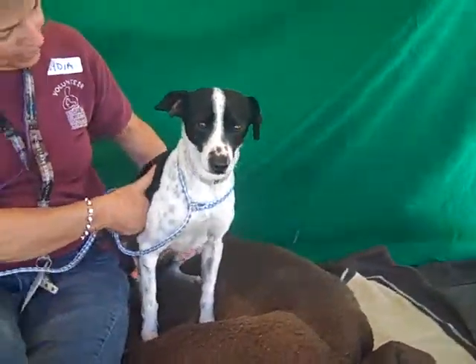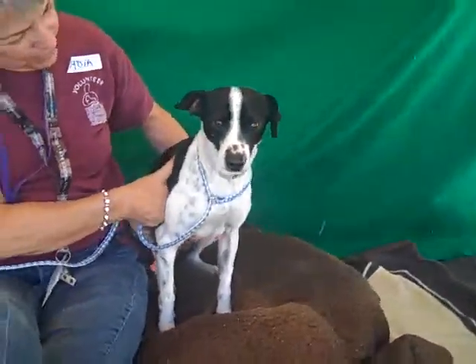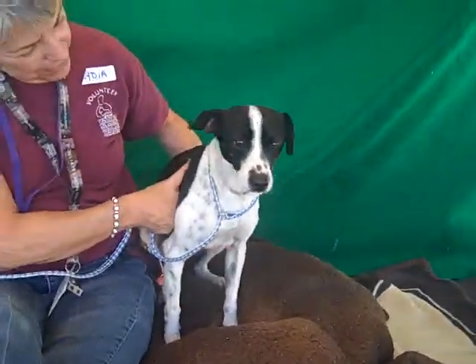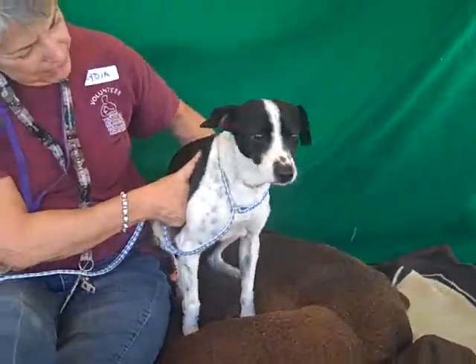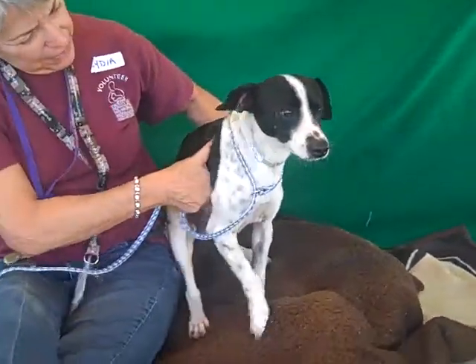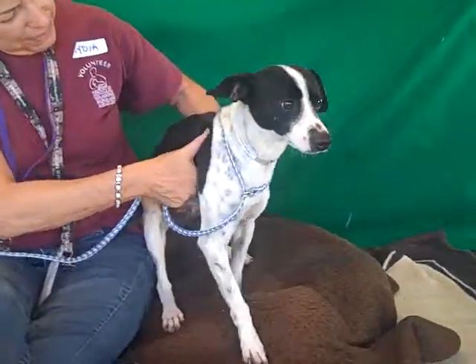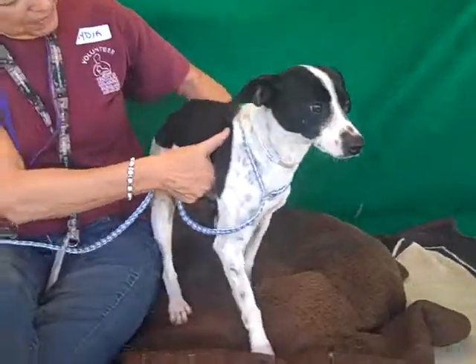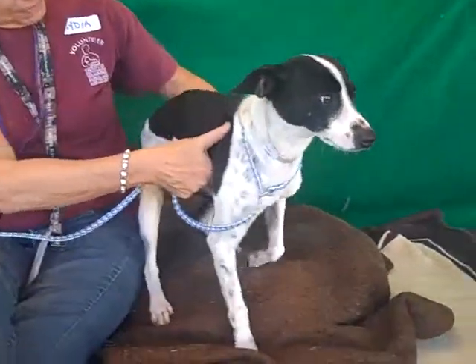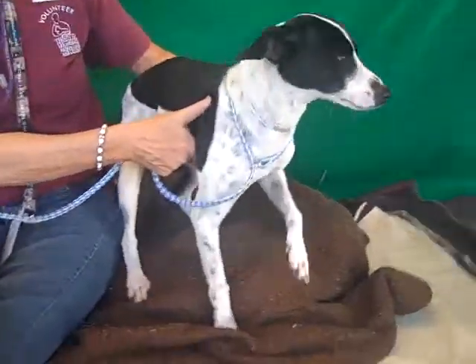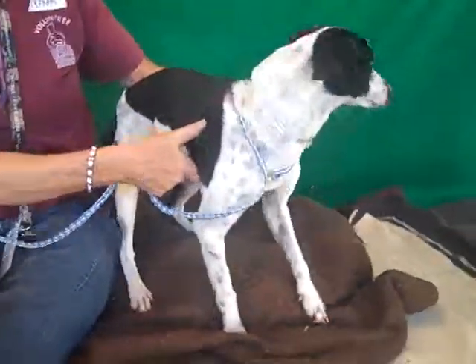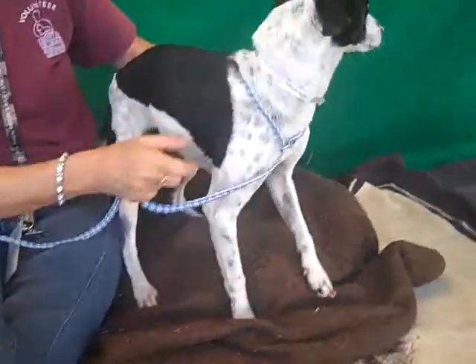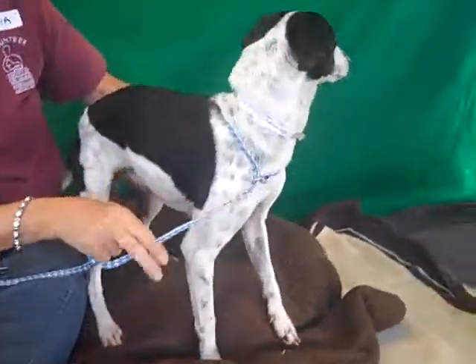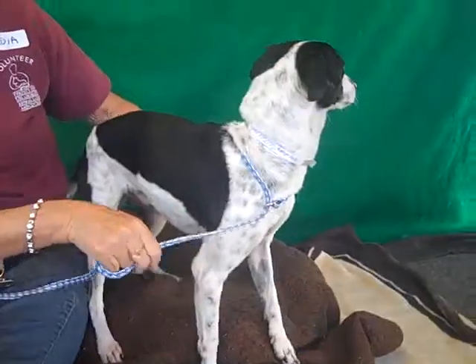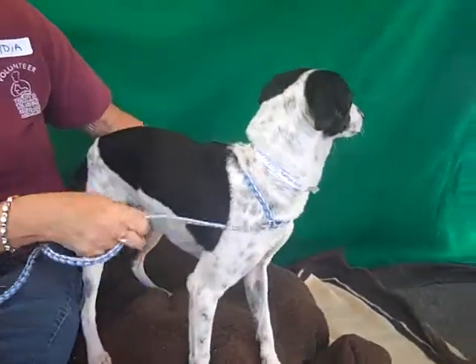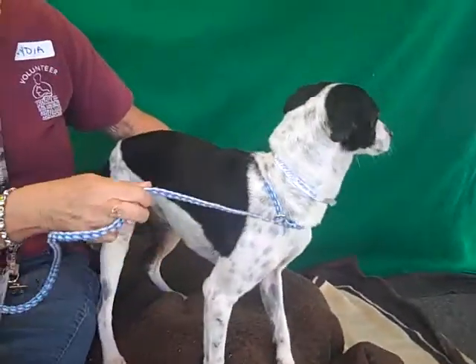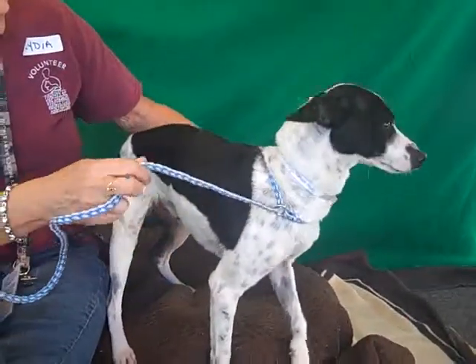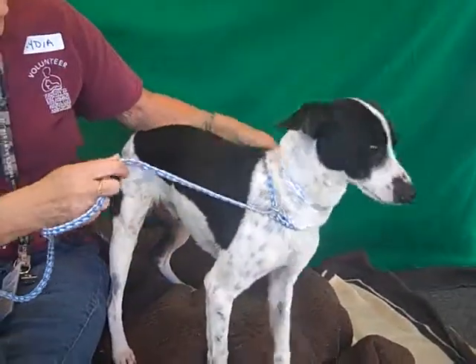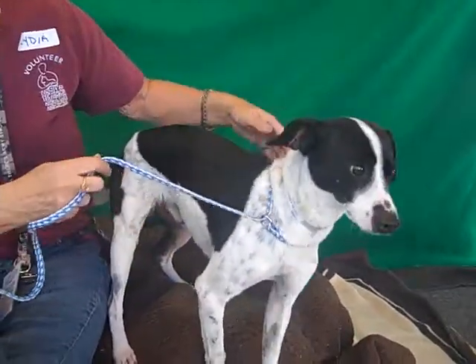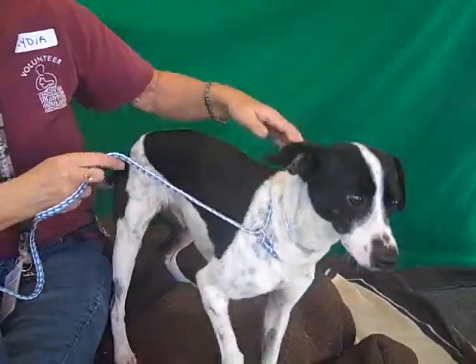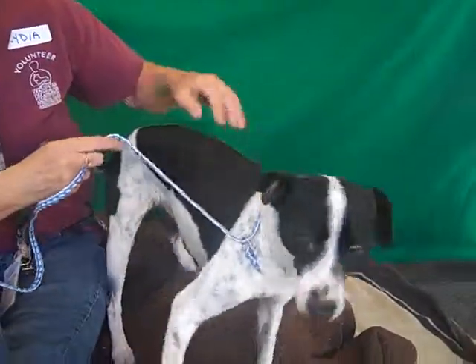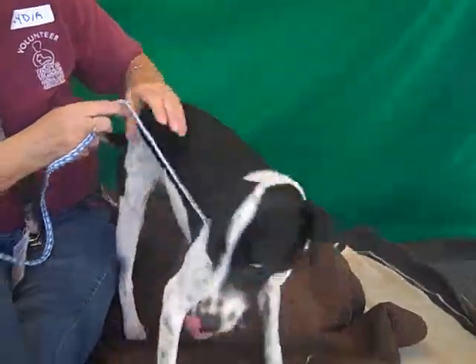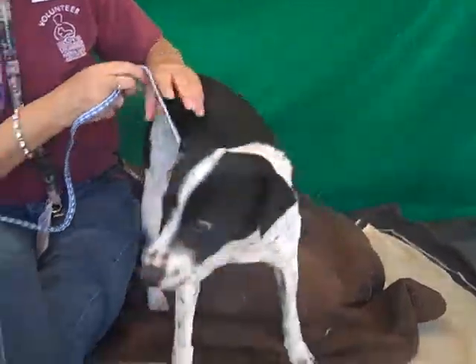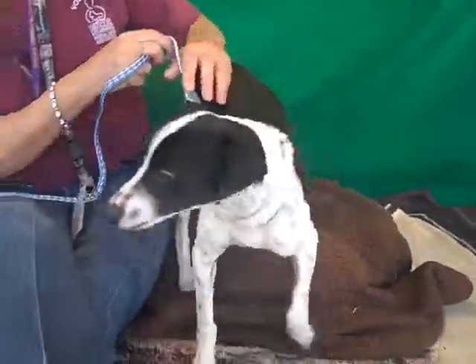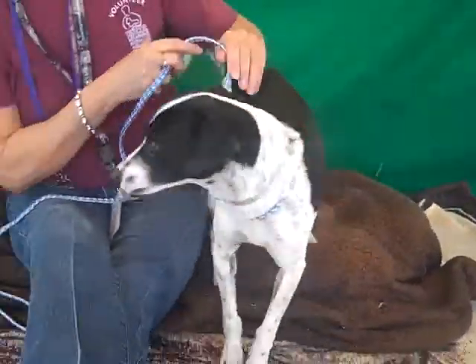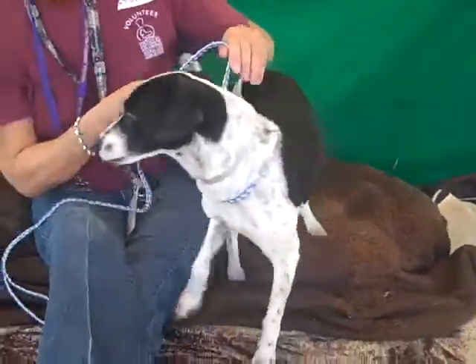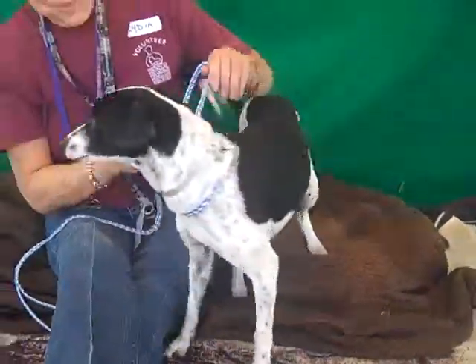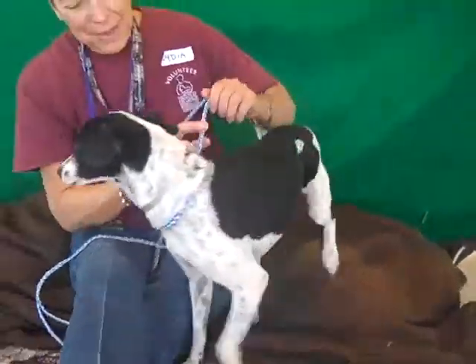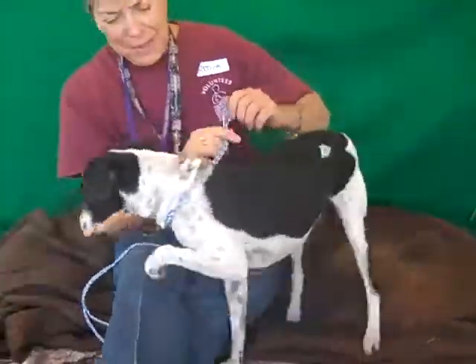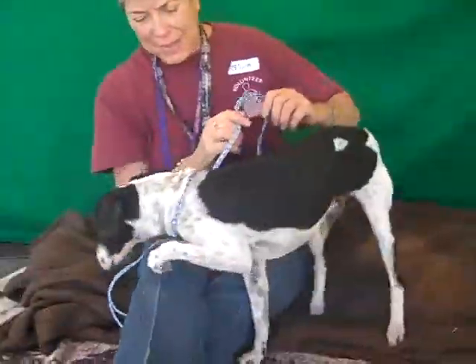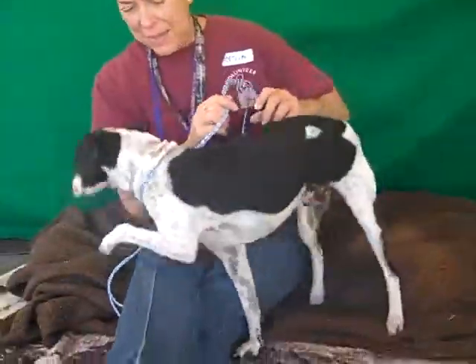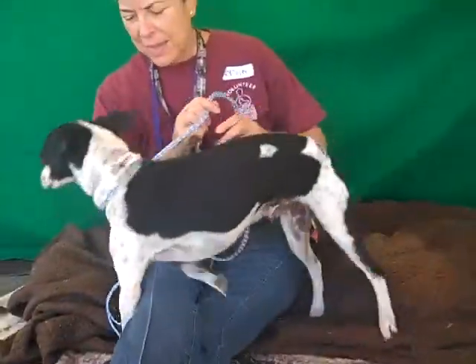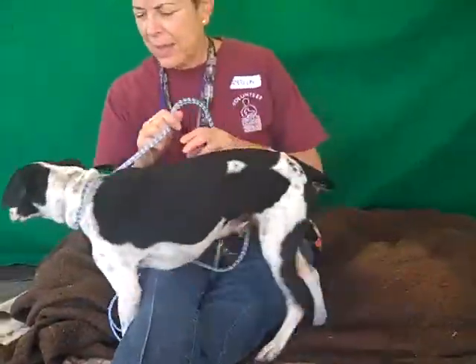We think he's about two years old. There he is — there's his full, wonderful look there.